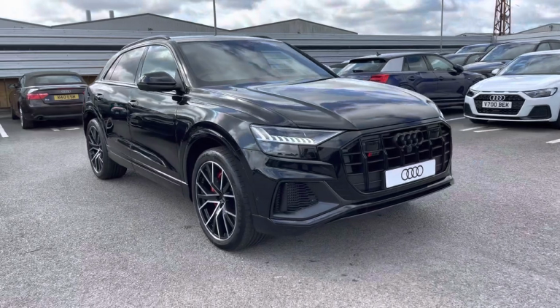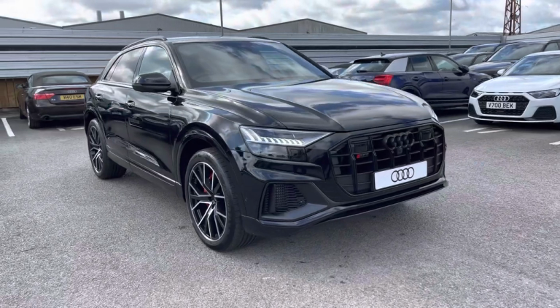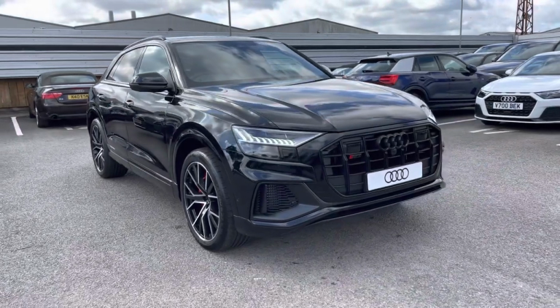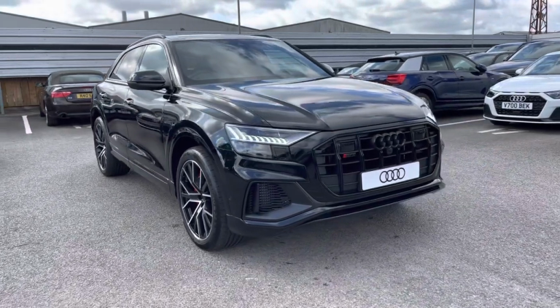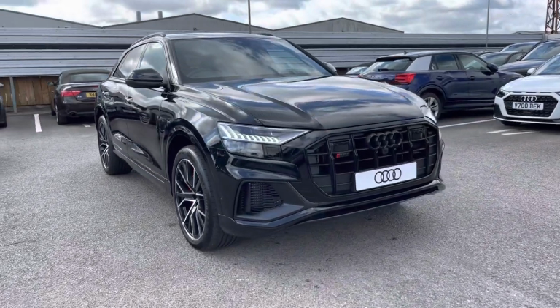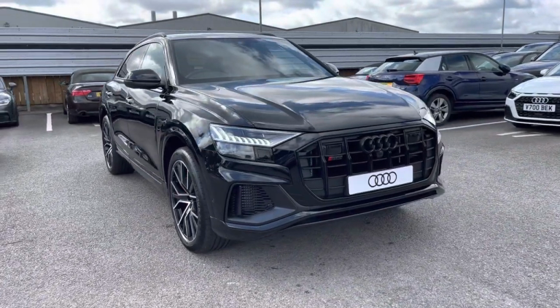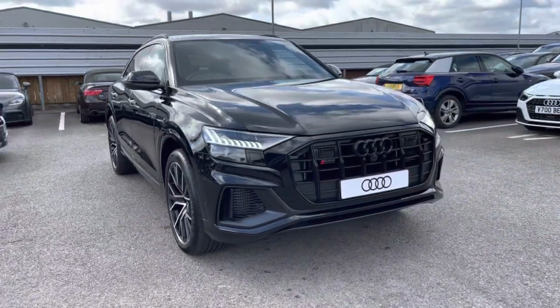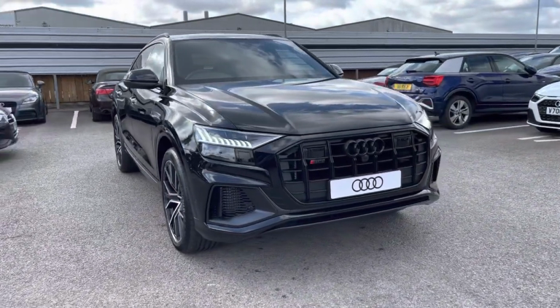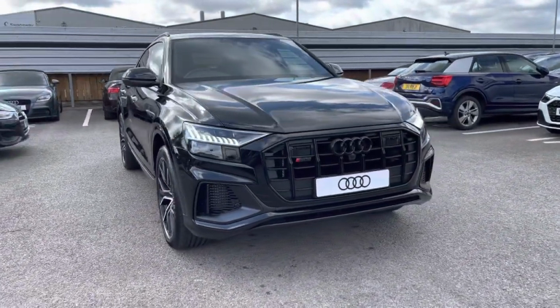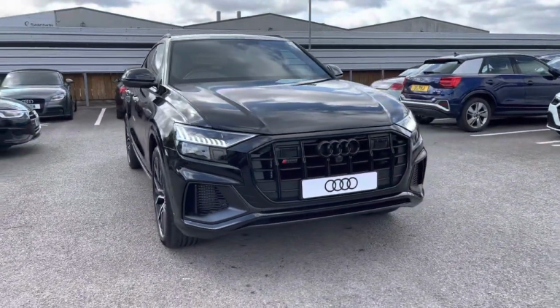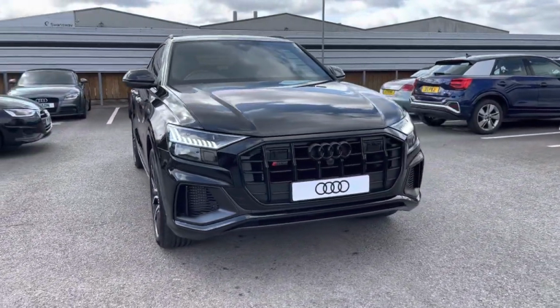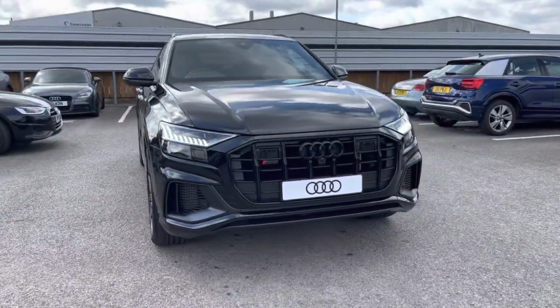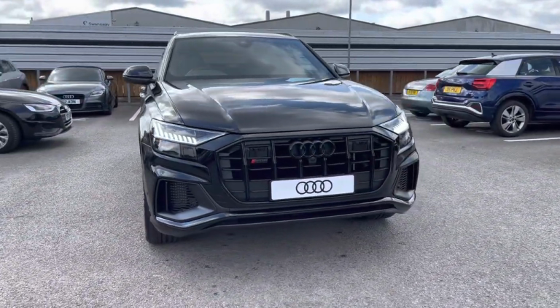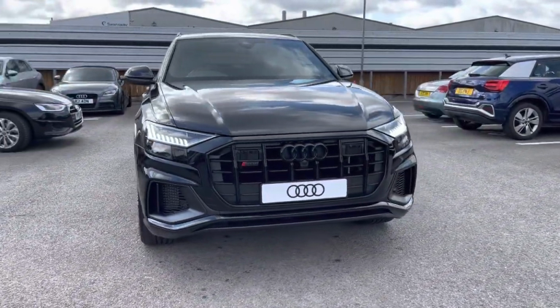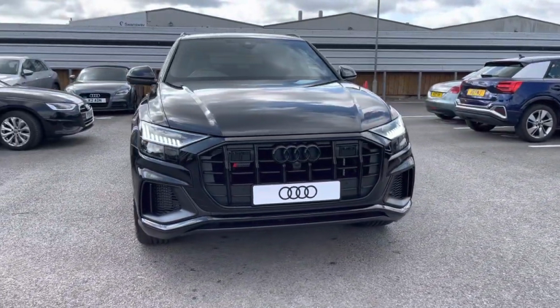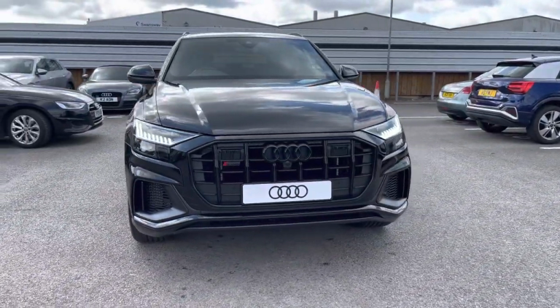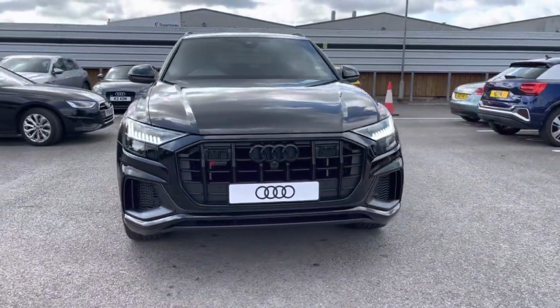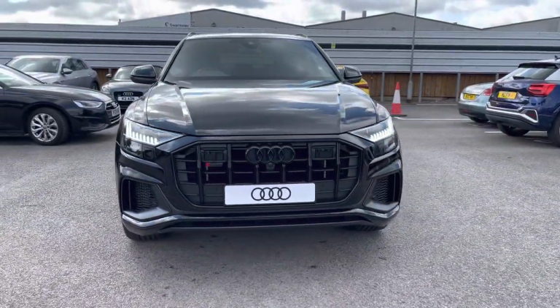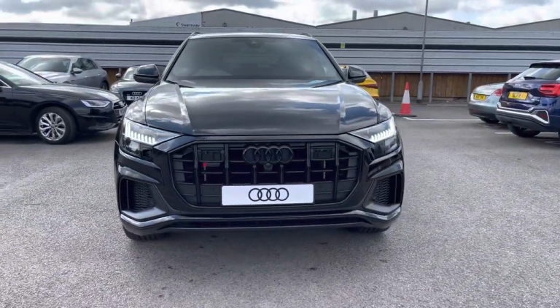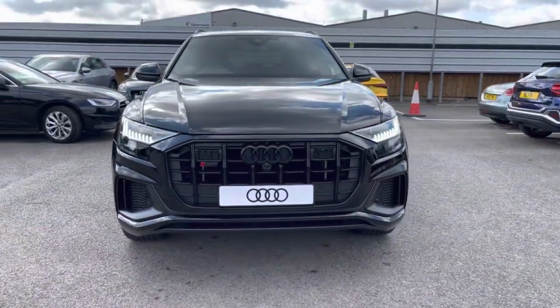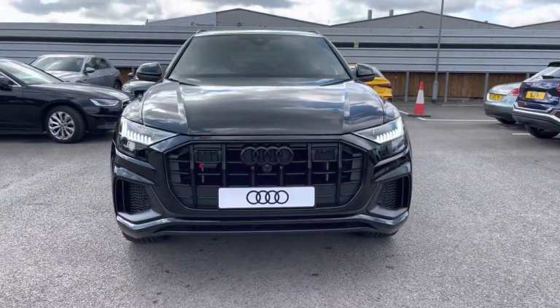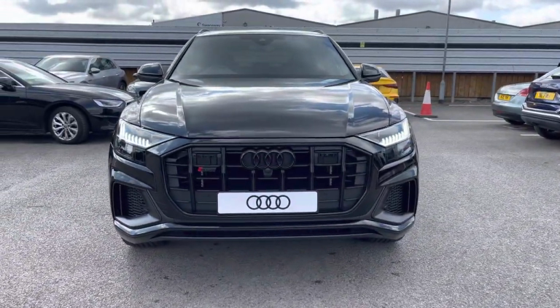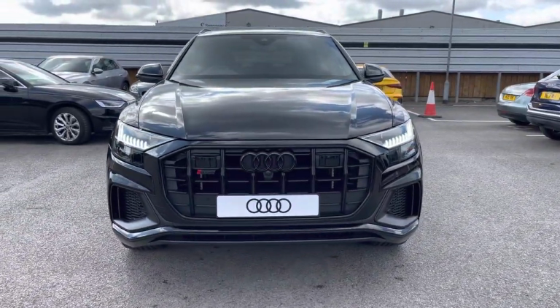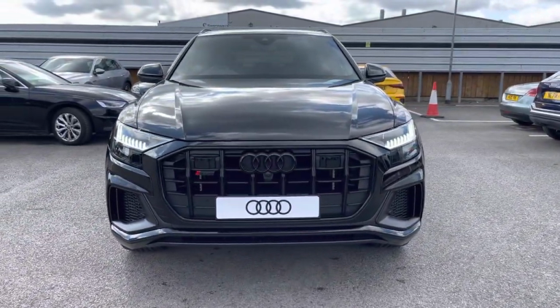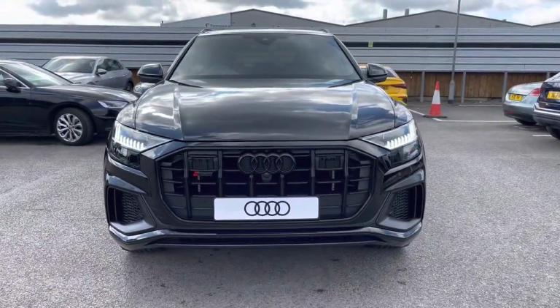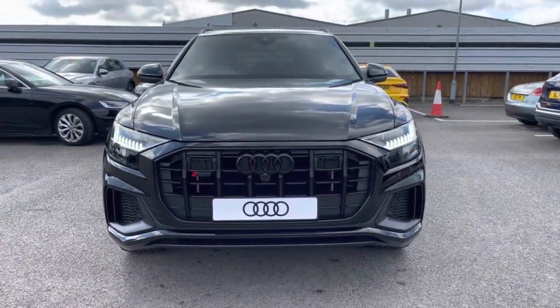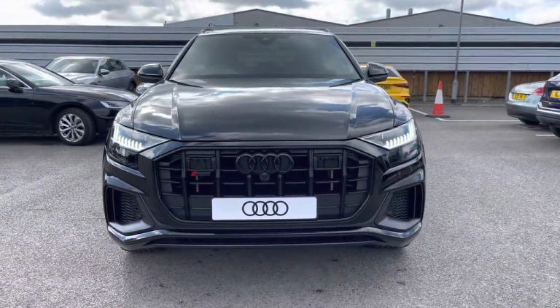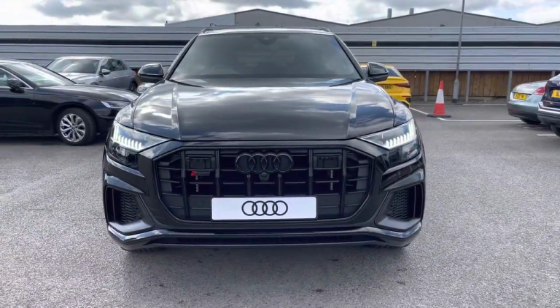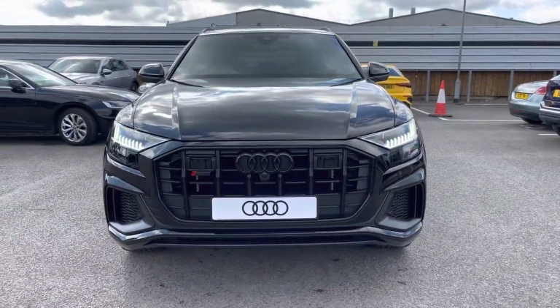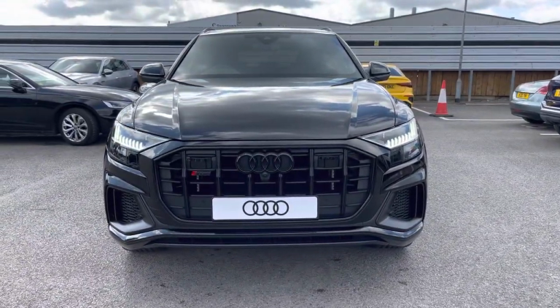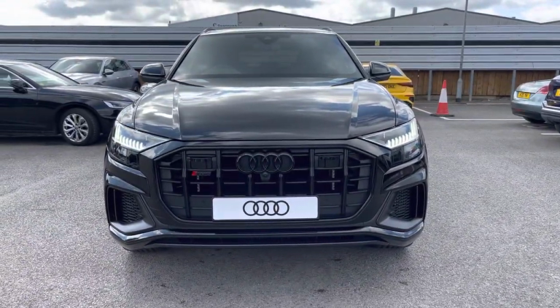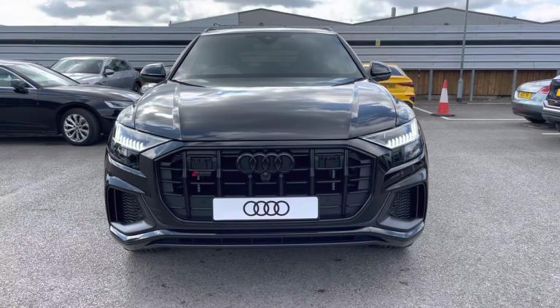Starting off today, I'm looking around this Audi SQ8 Black Edition, and now let's move around to that Mythos Black Metallic finish.